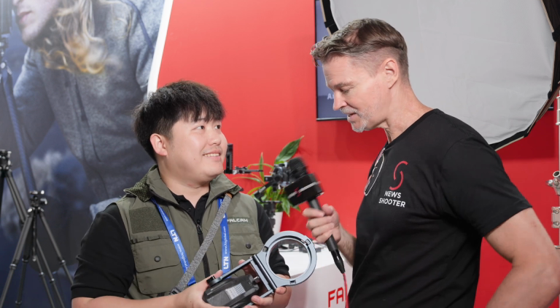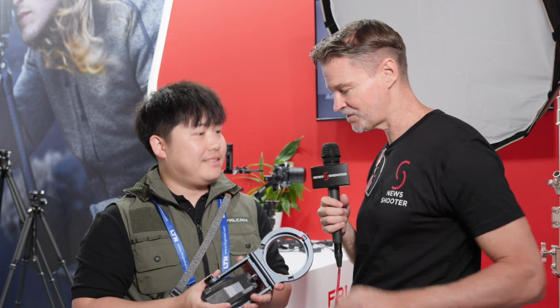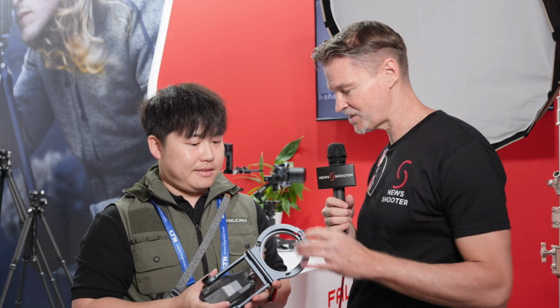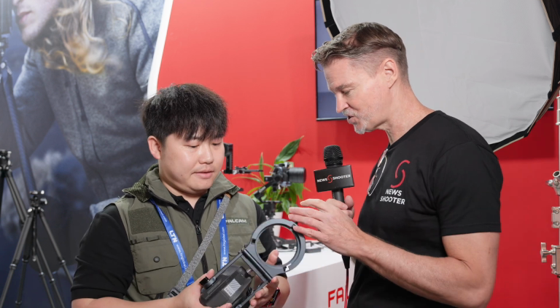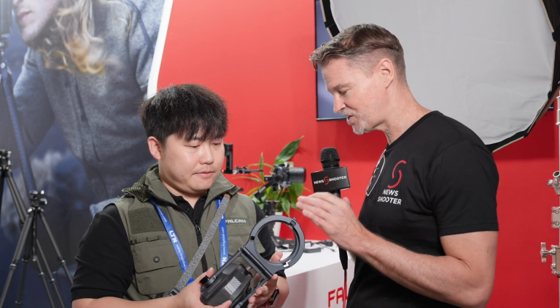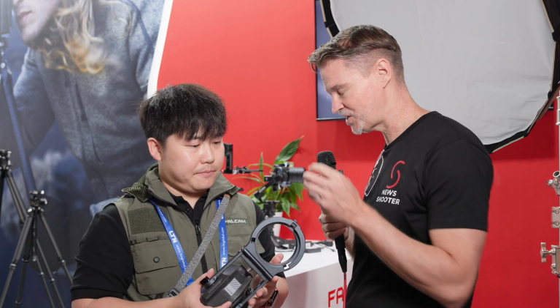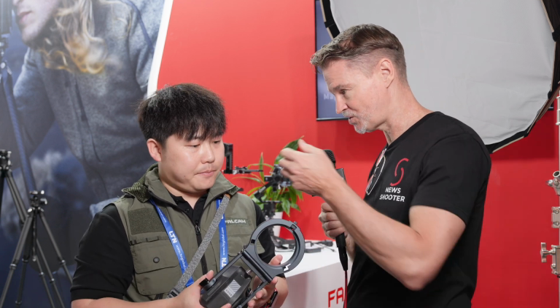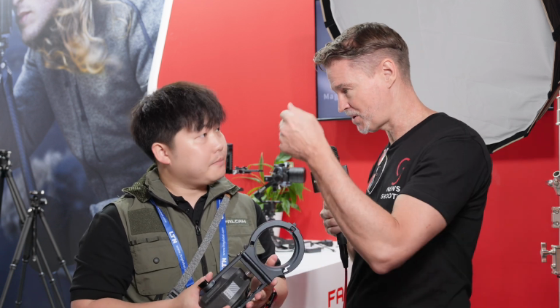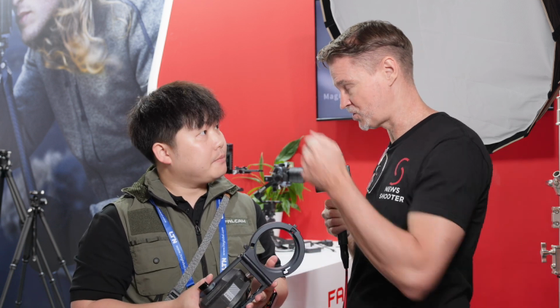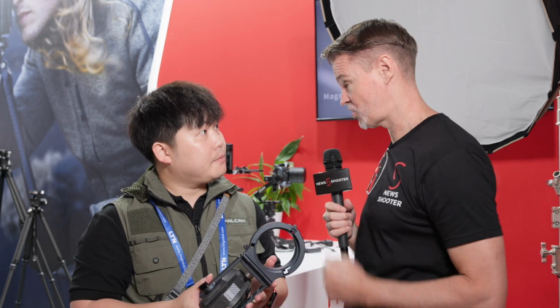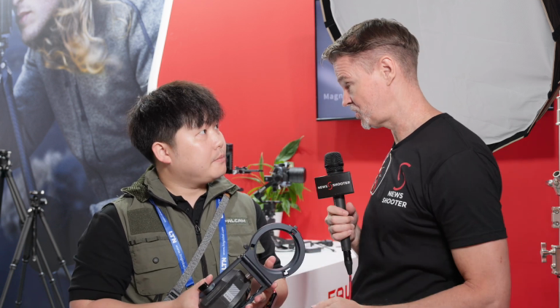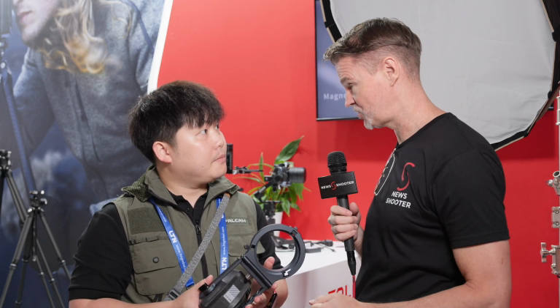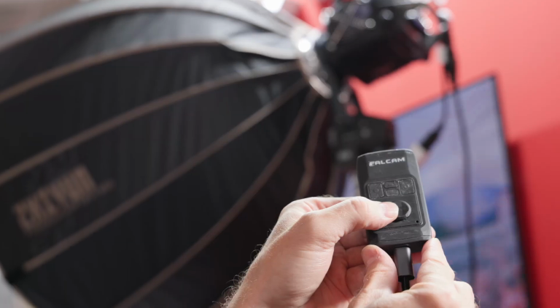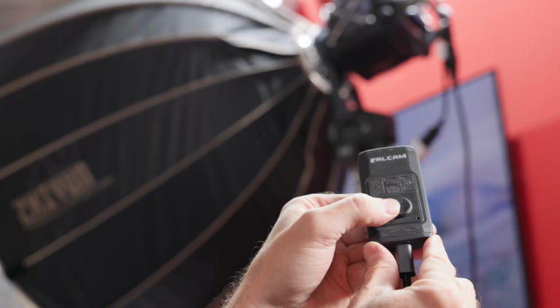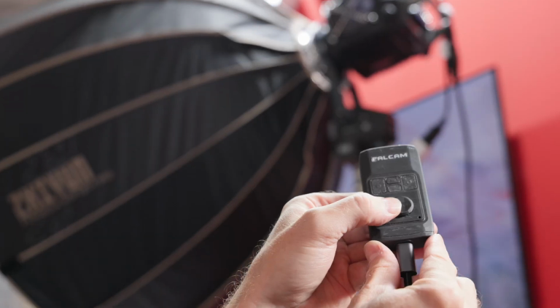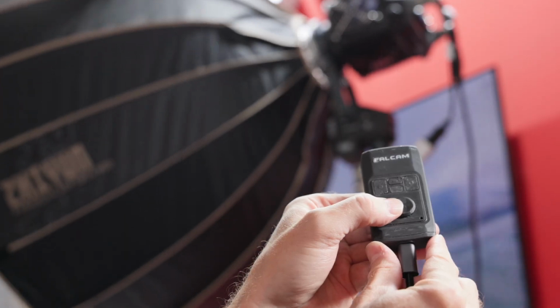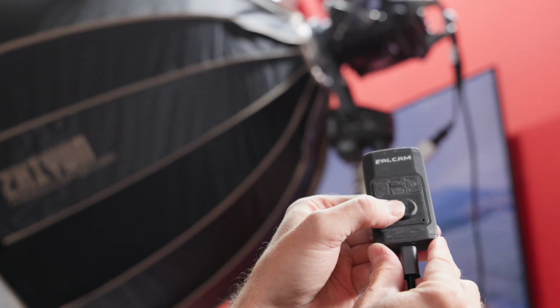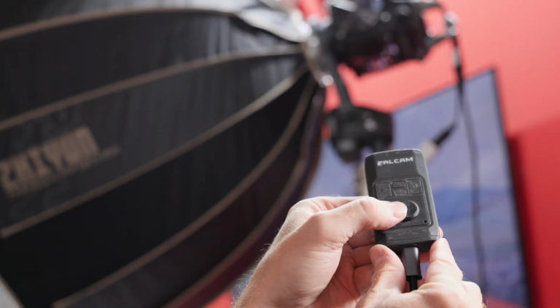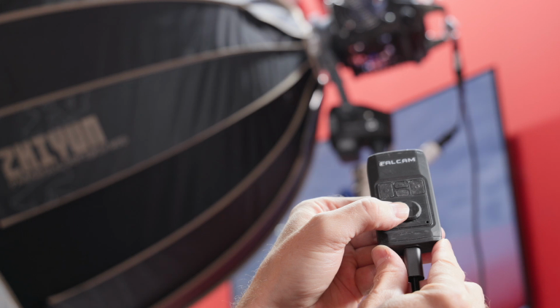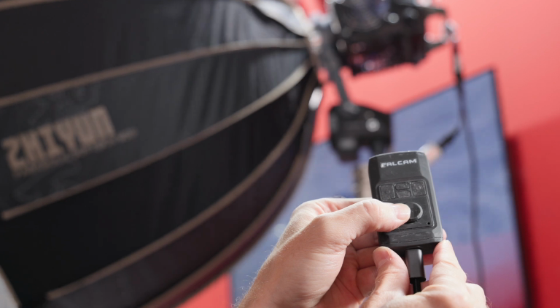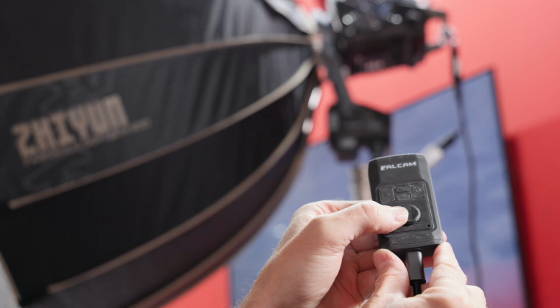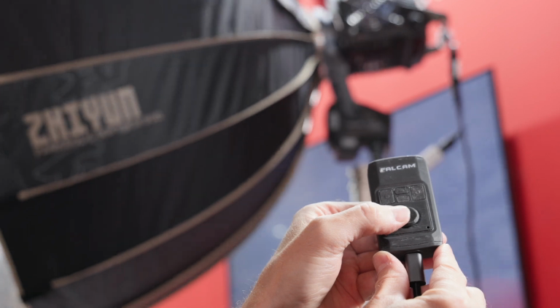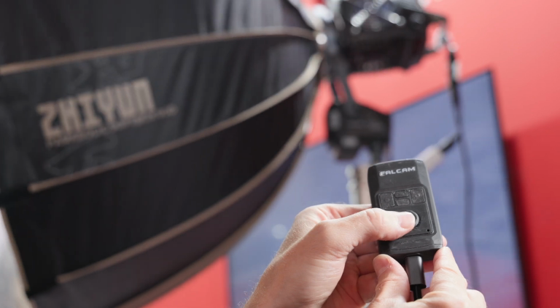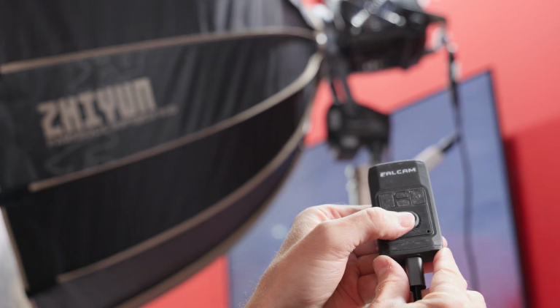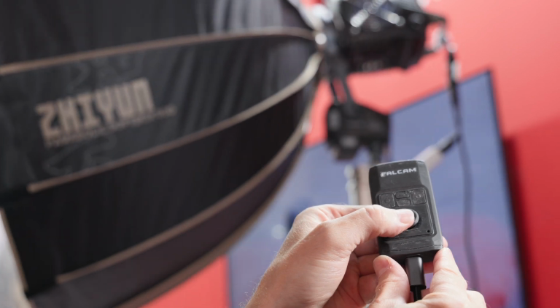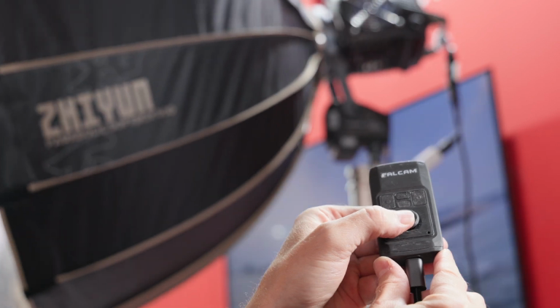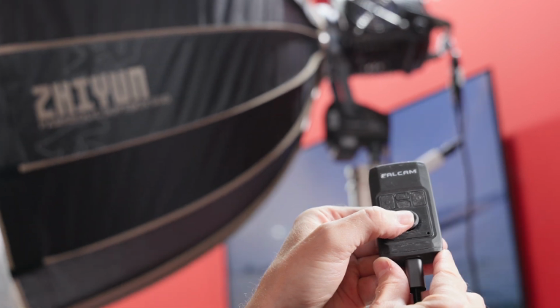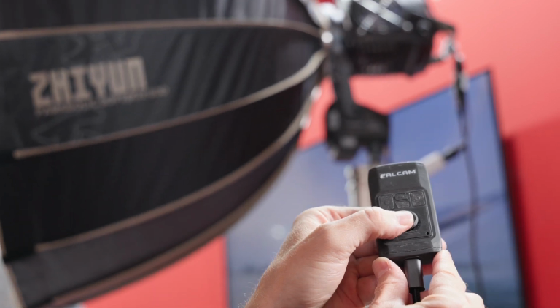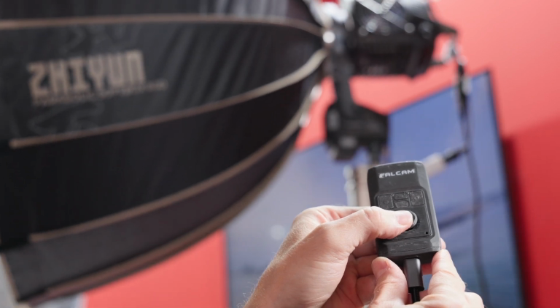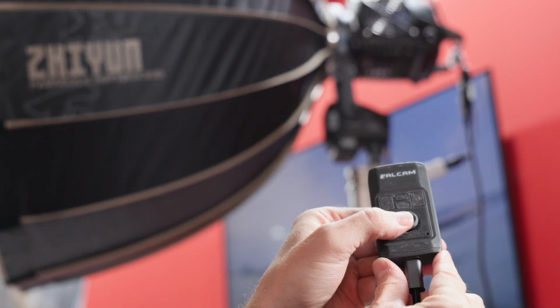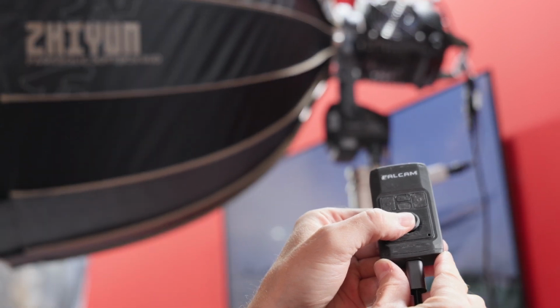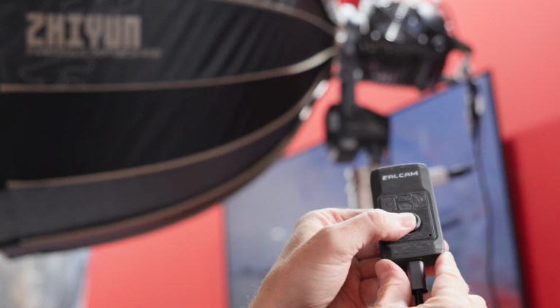So as you said there's a remote control that you can use, and you're also going to have an app available? Yes, and also wireless.